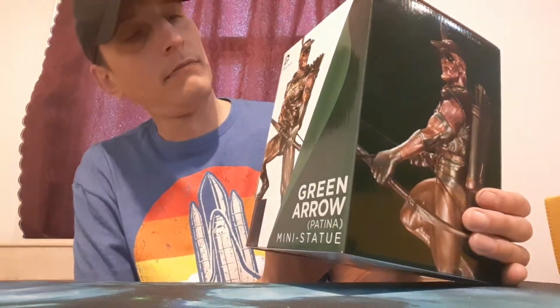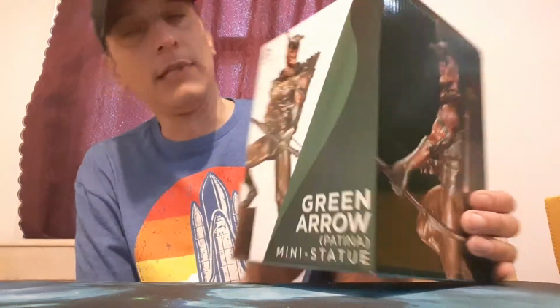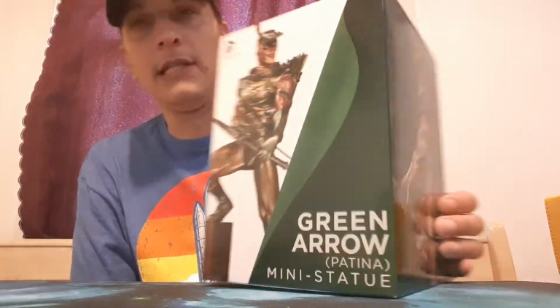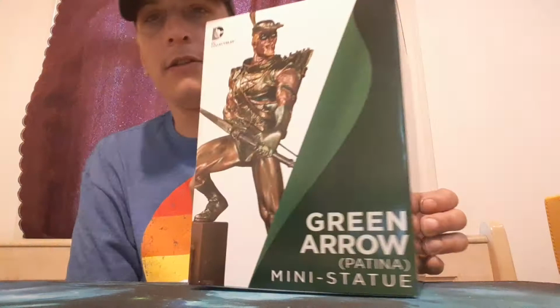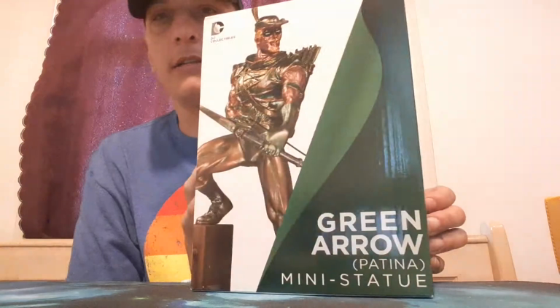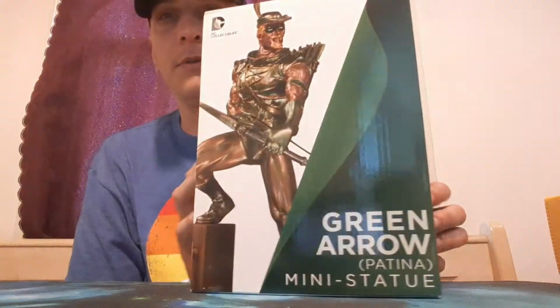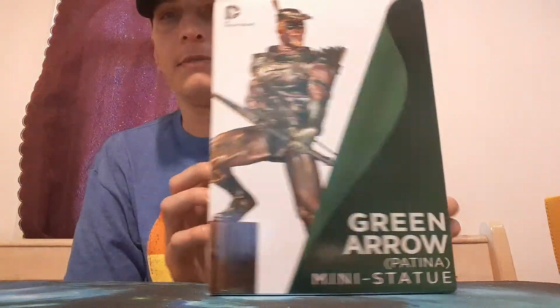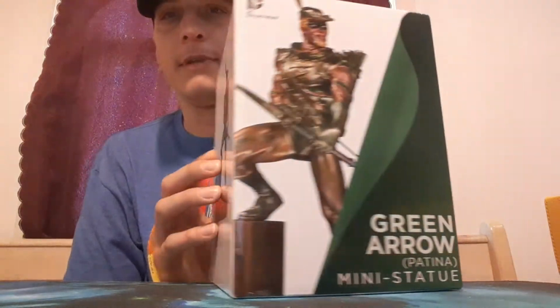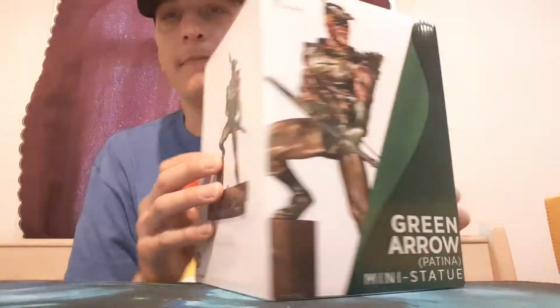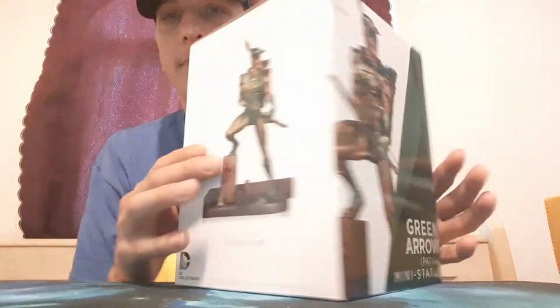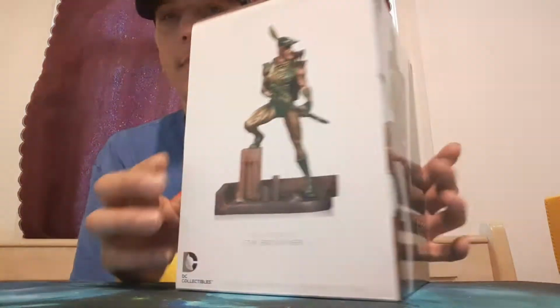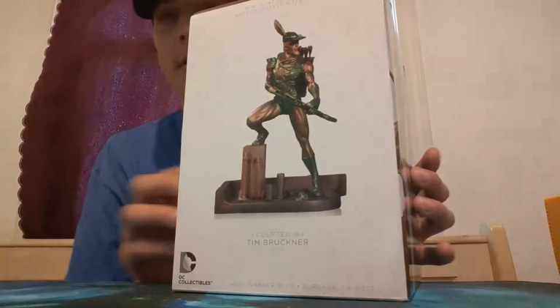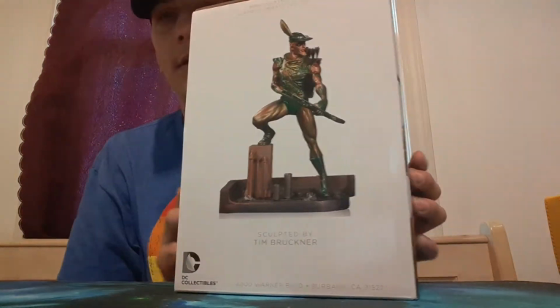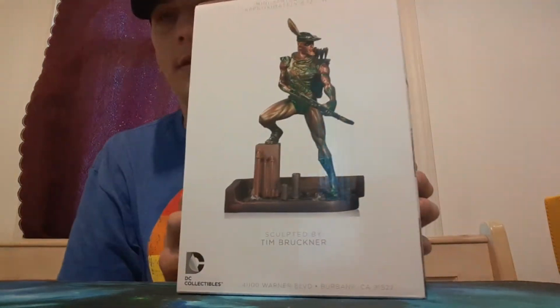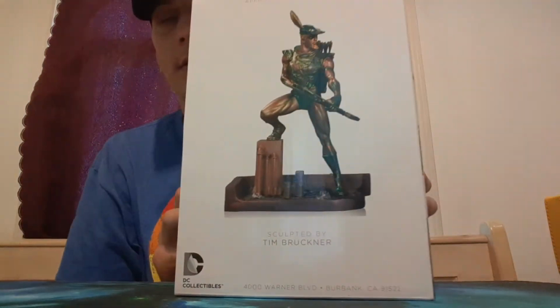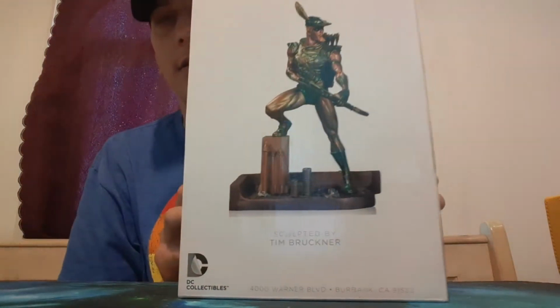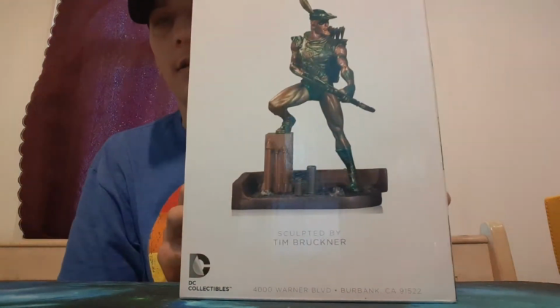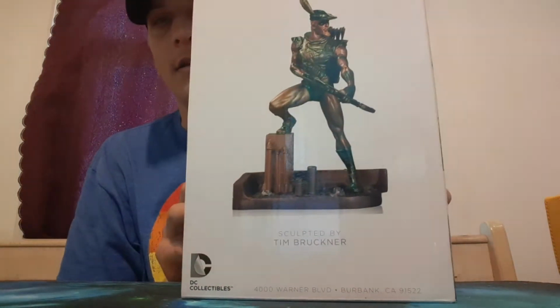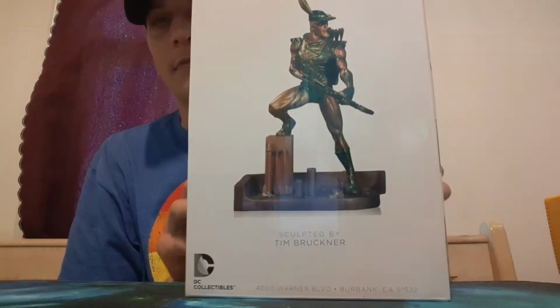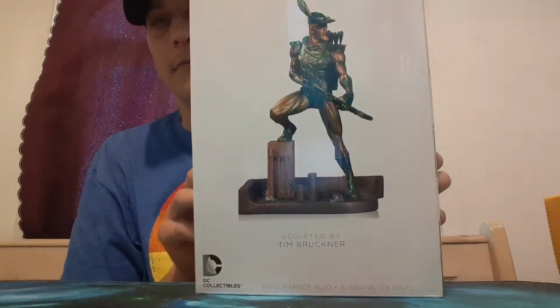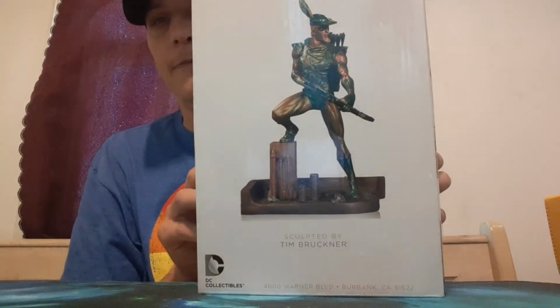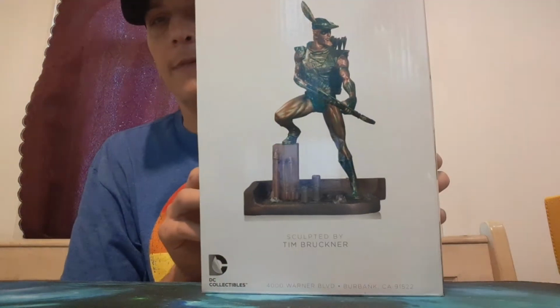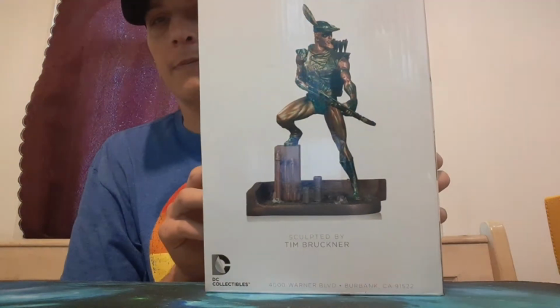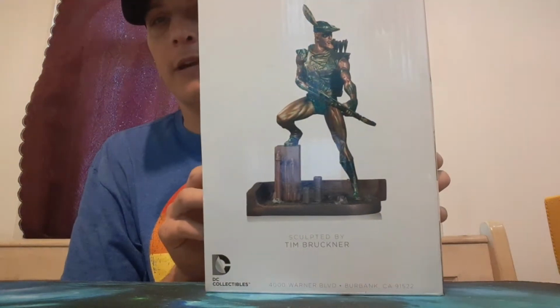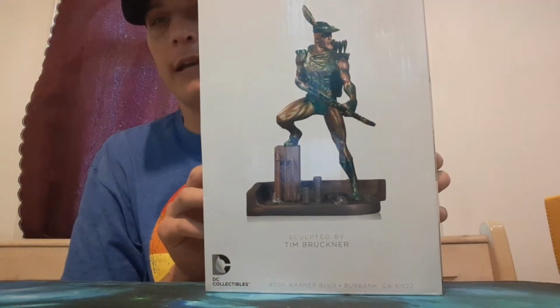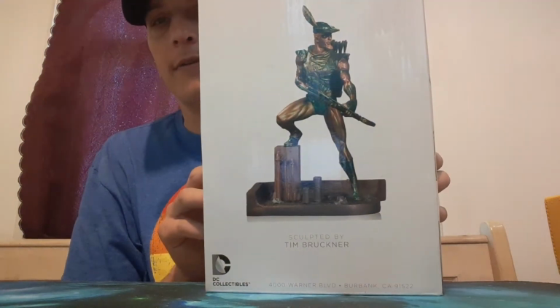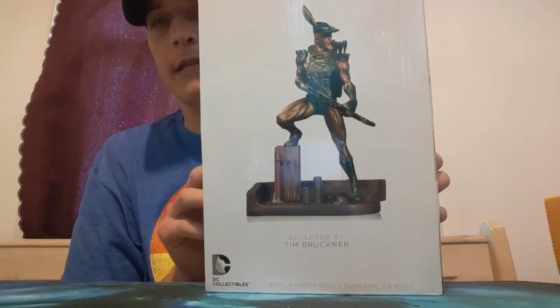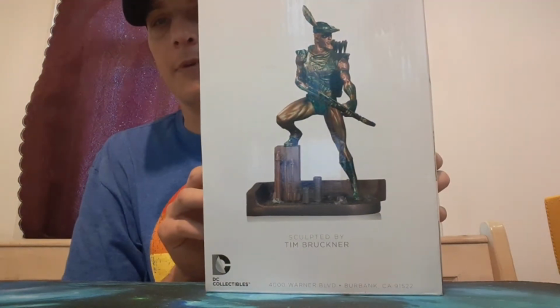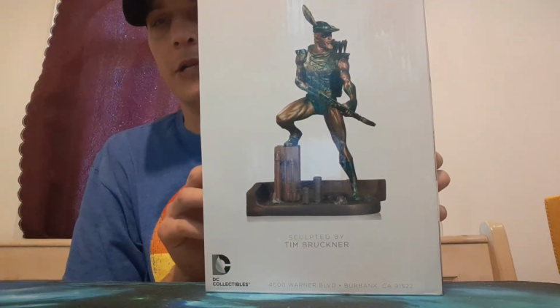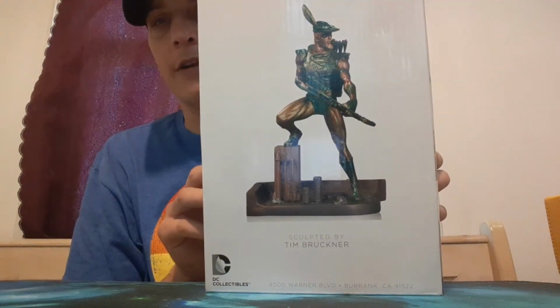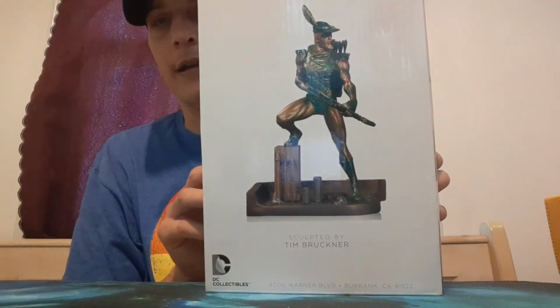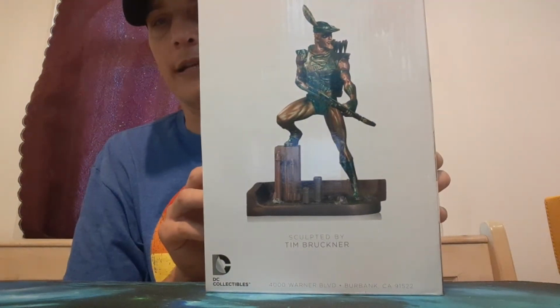TC Collectibles. That's pretty much it right there.